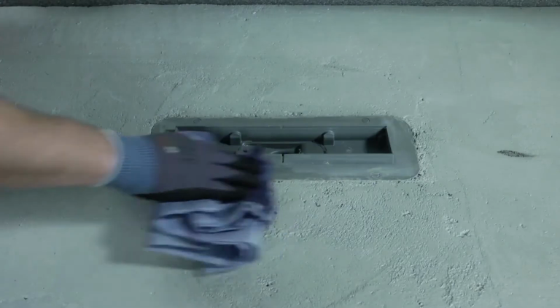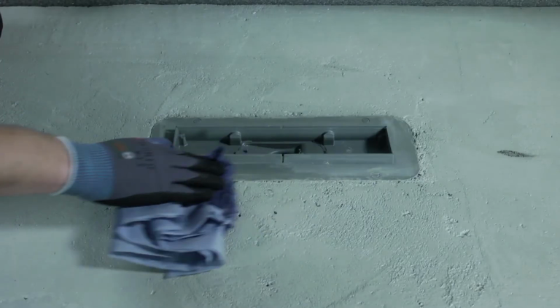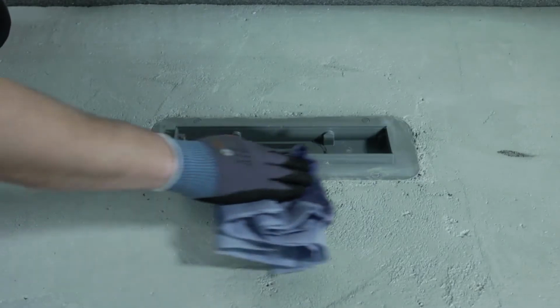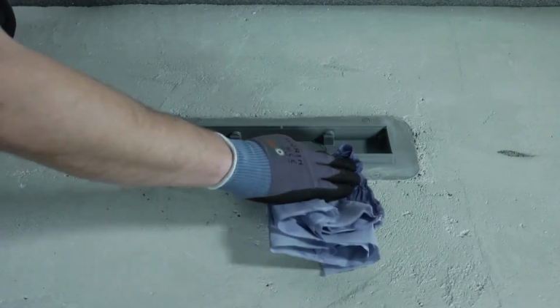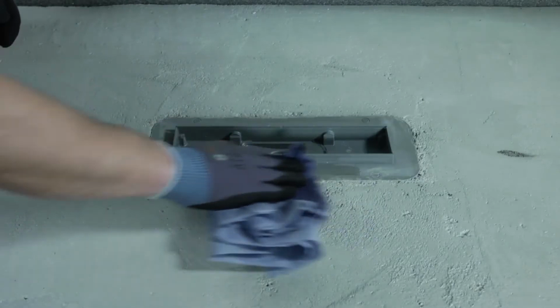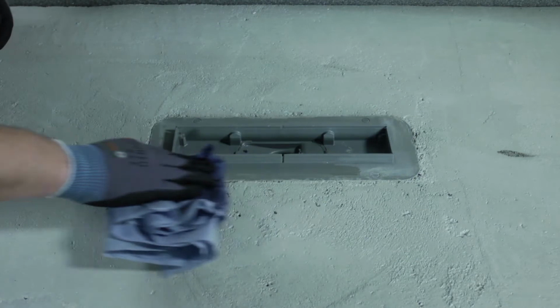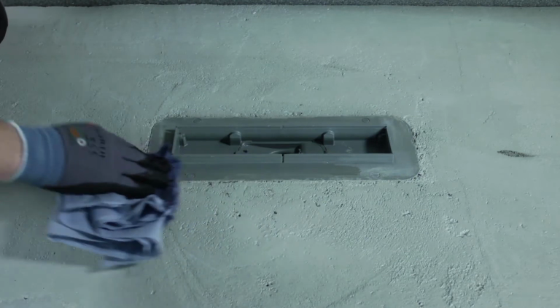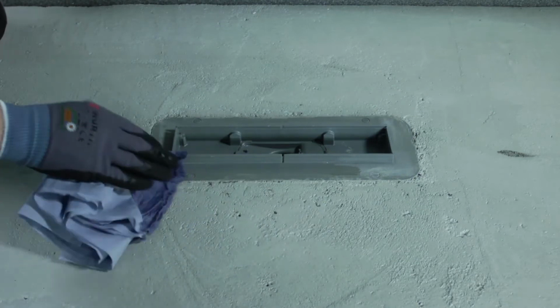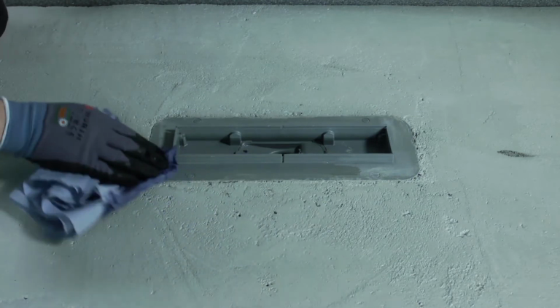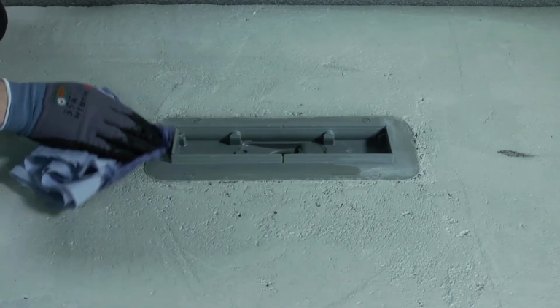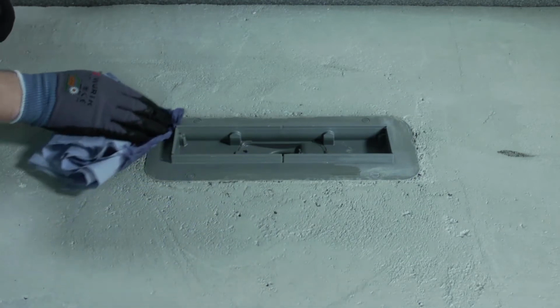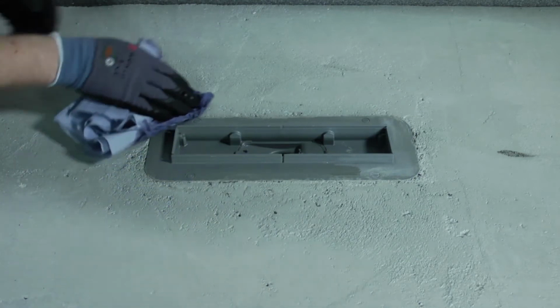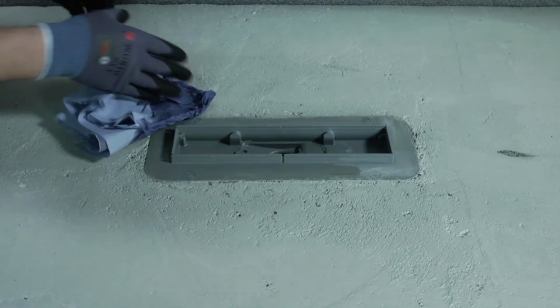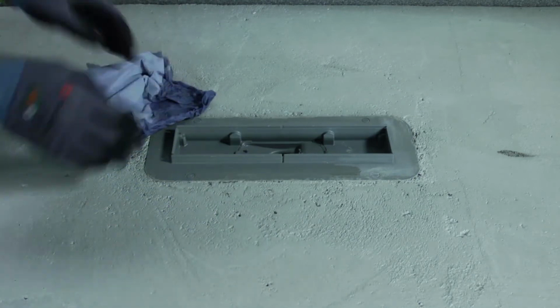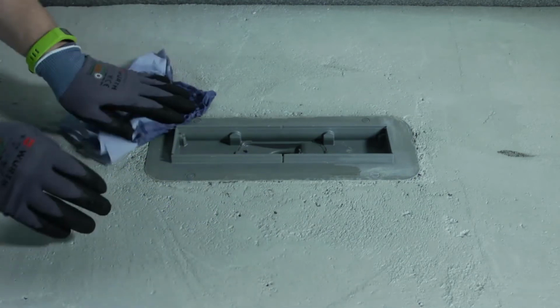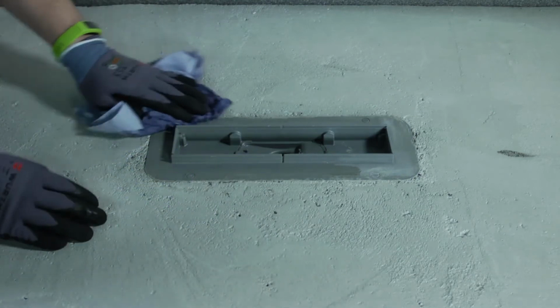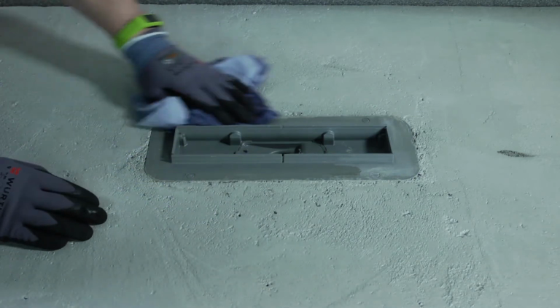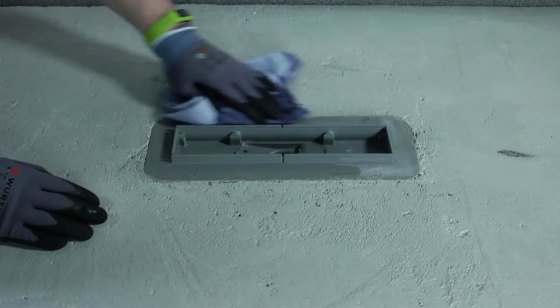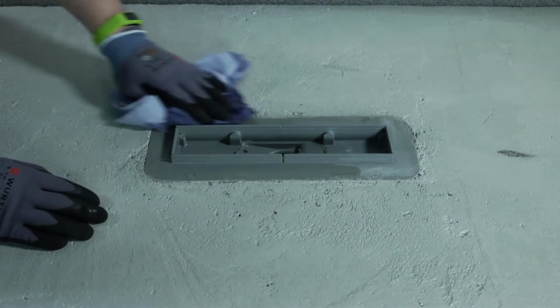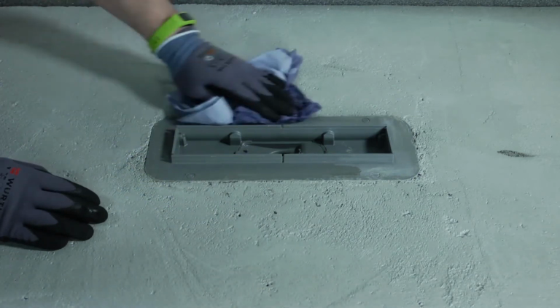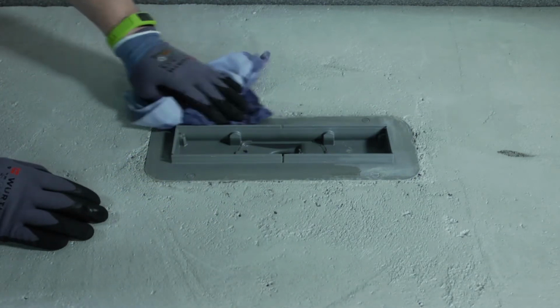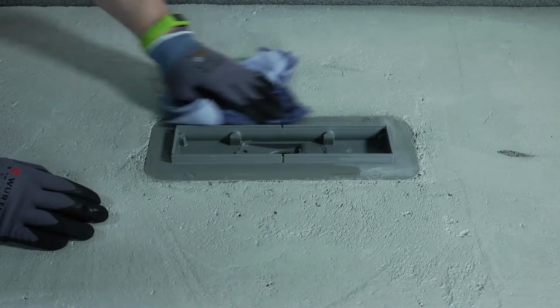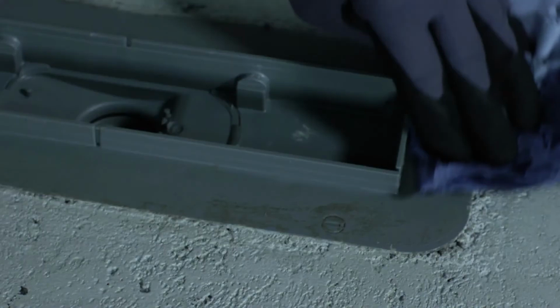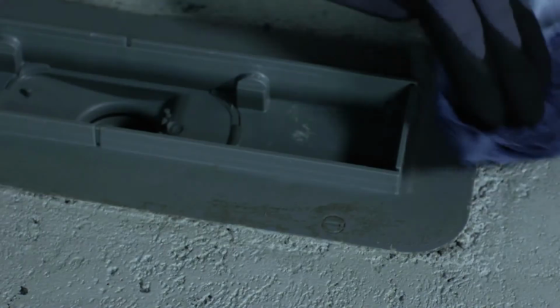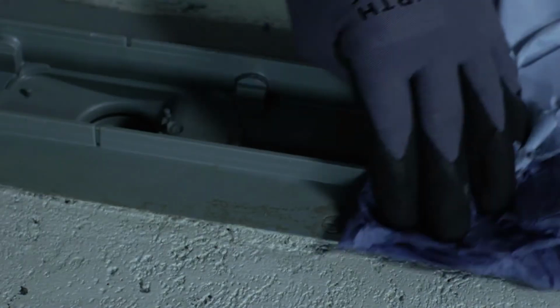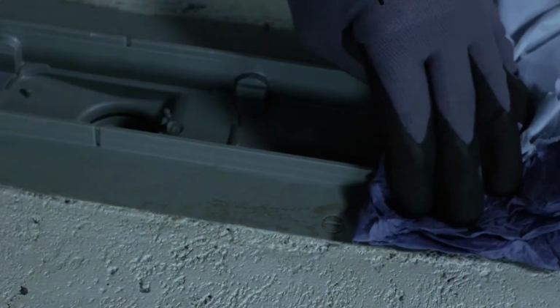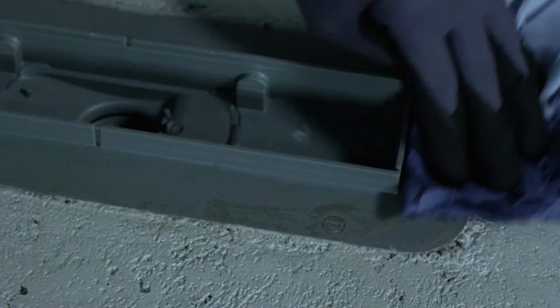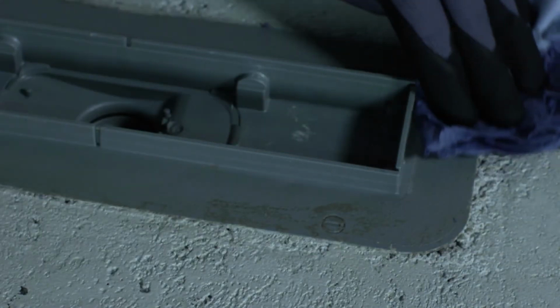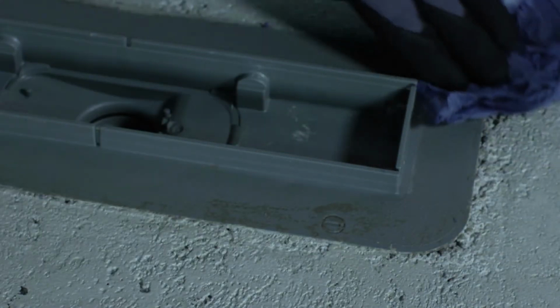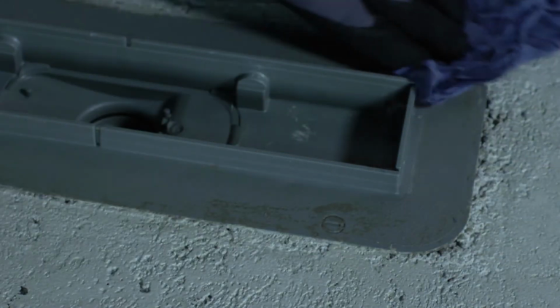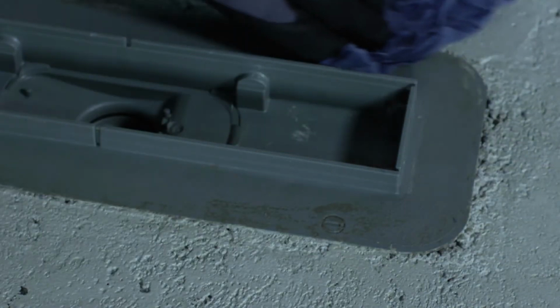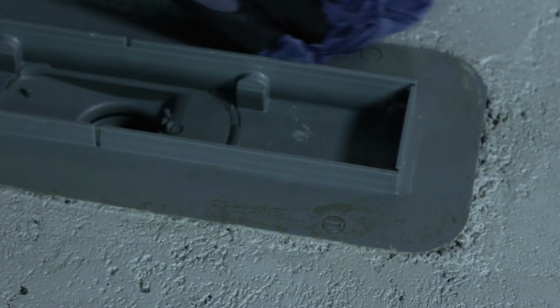First, wipe the drain flange clean with a moist rag to assure any dust or debris has been removed.